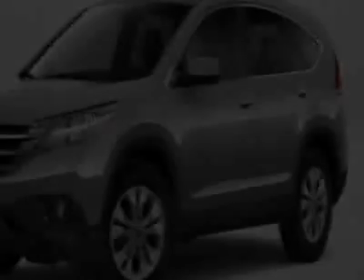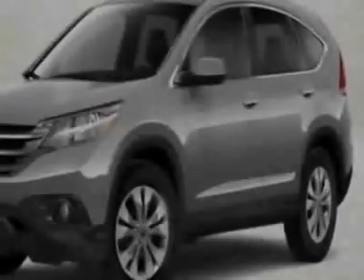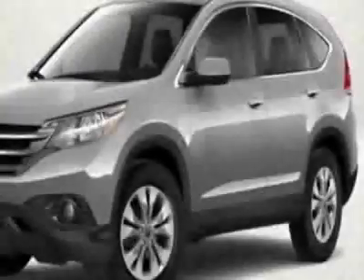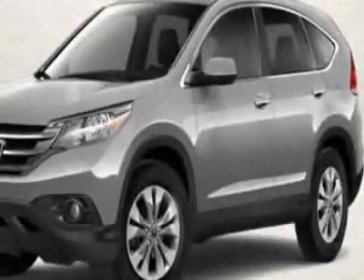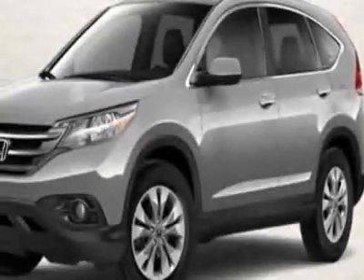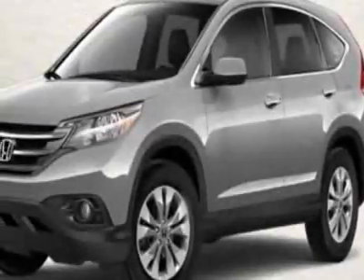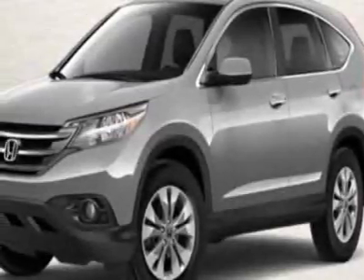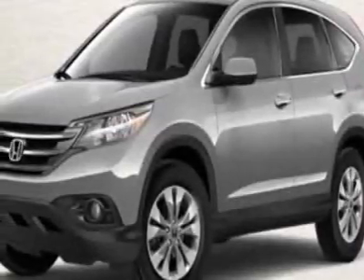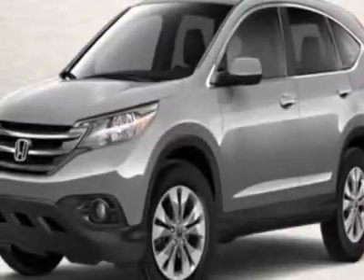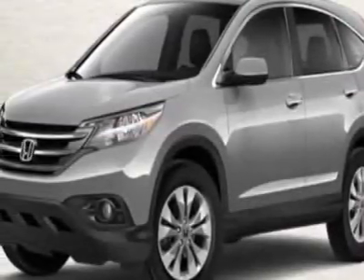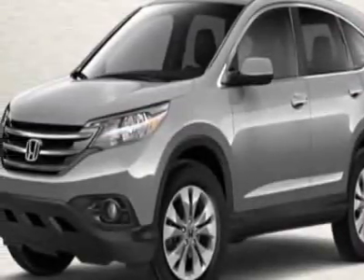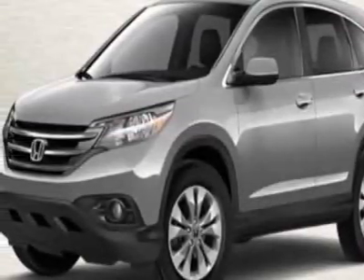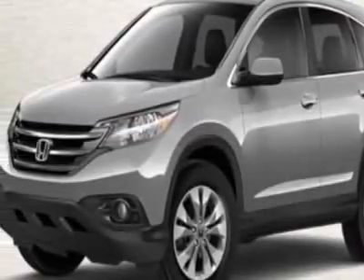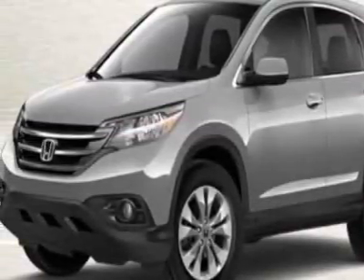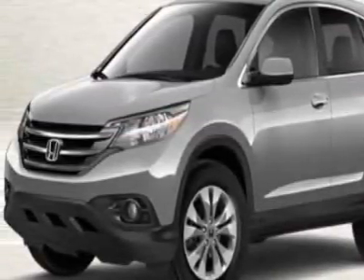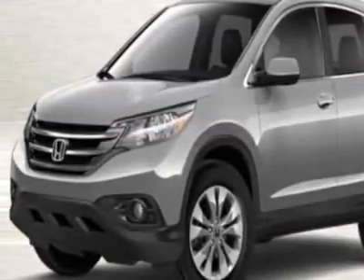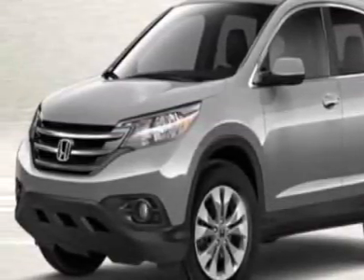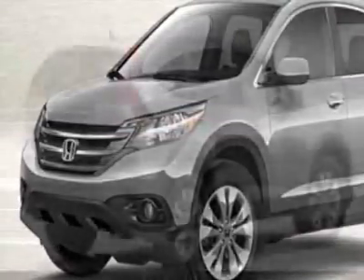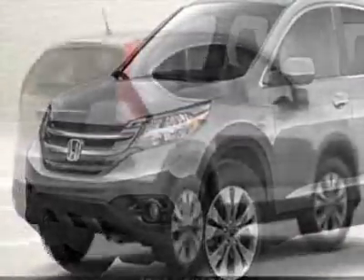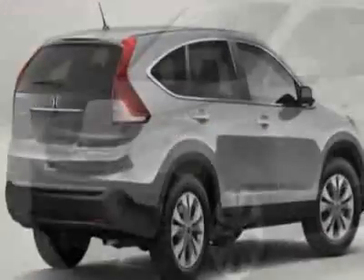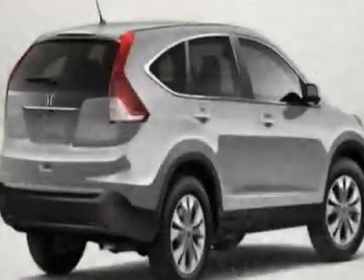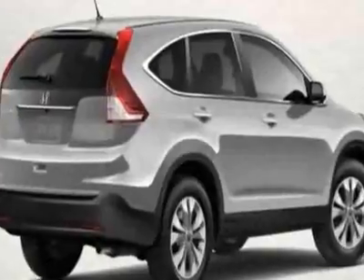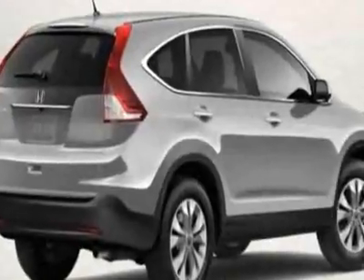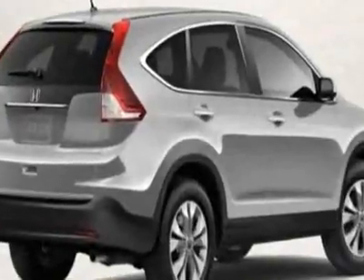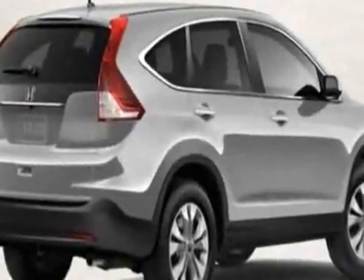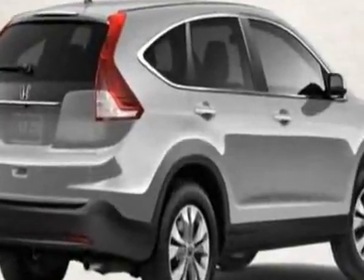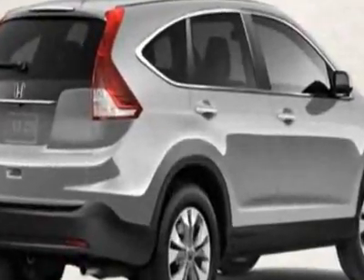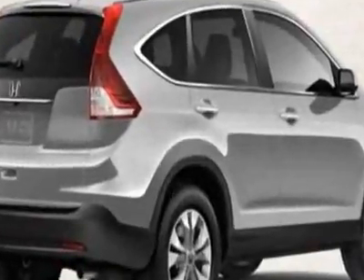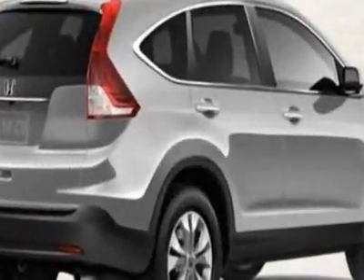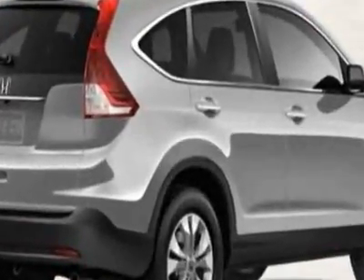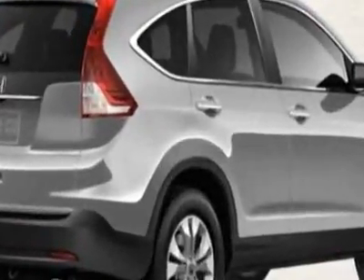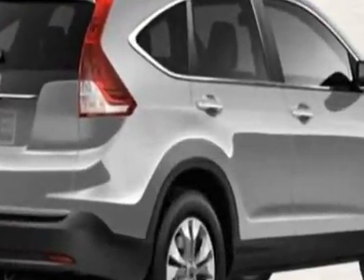Come take a look at this new 2012 Honda CR-V. For your protection, this vehicle has a full factory warranty.